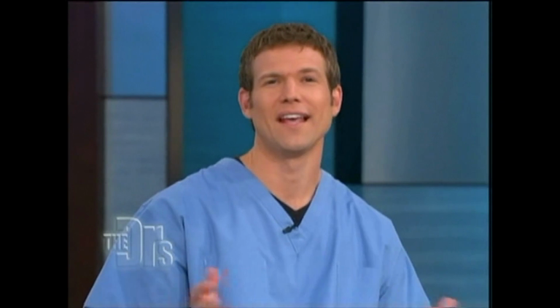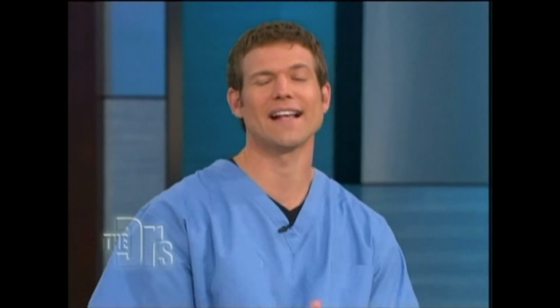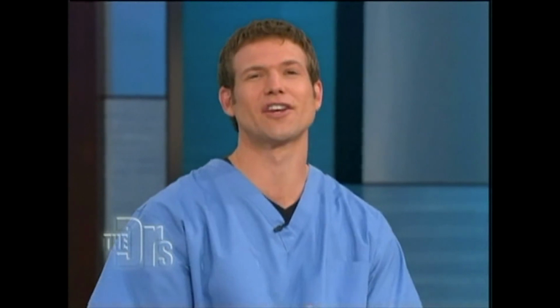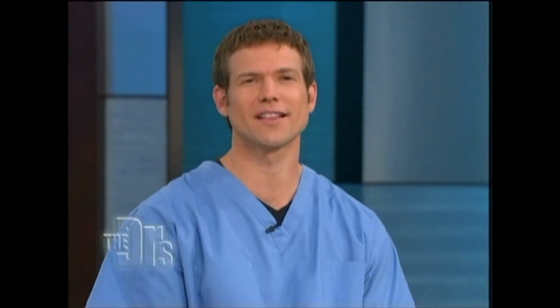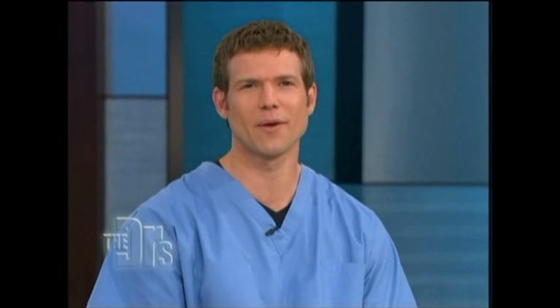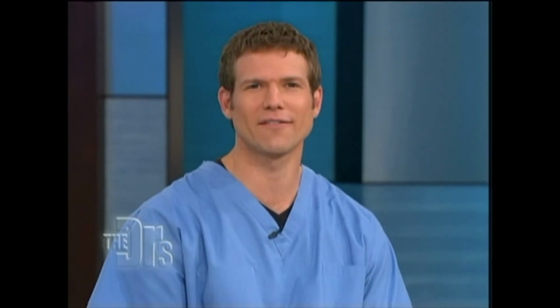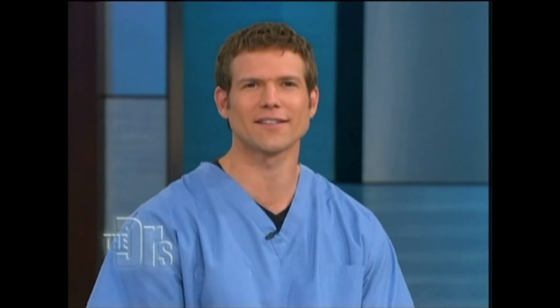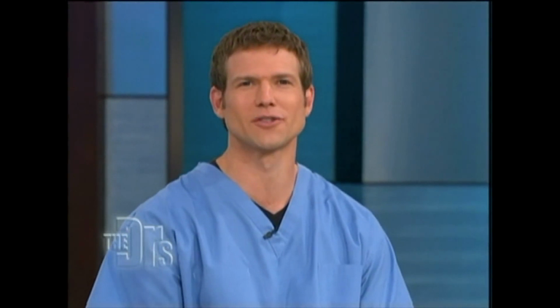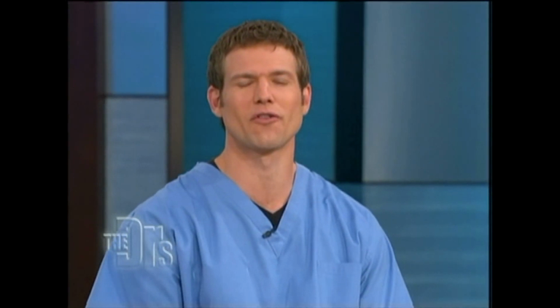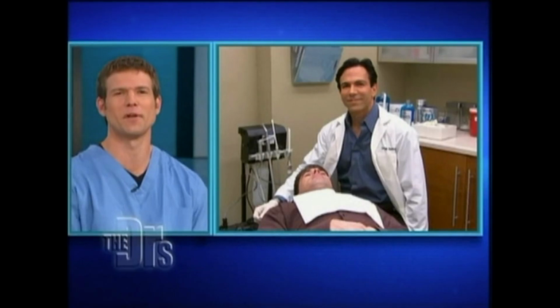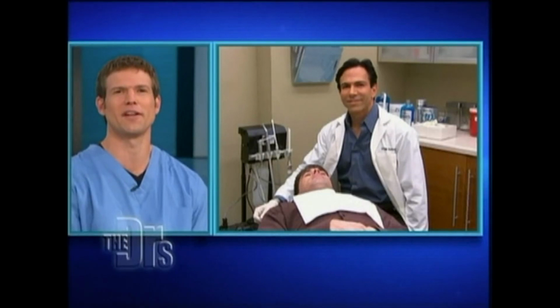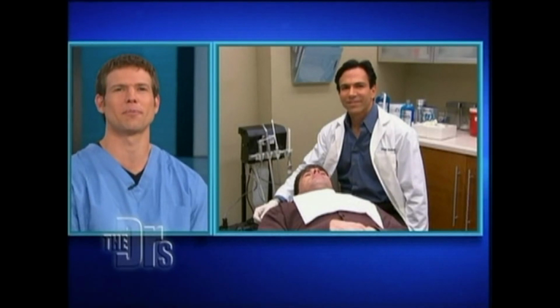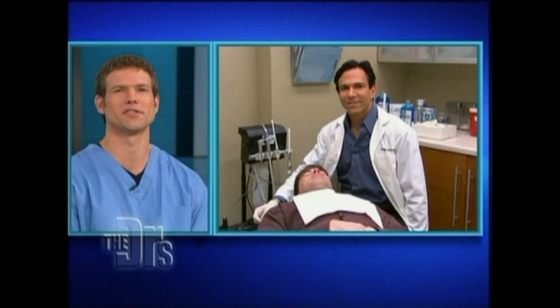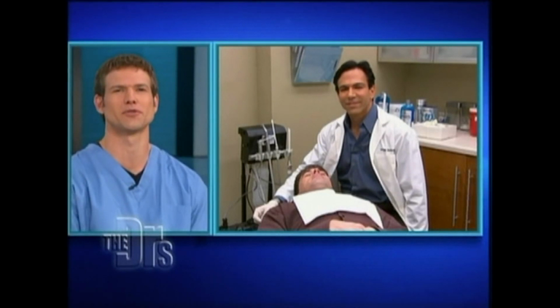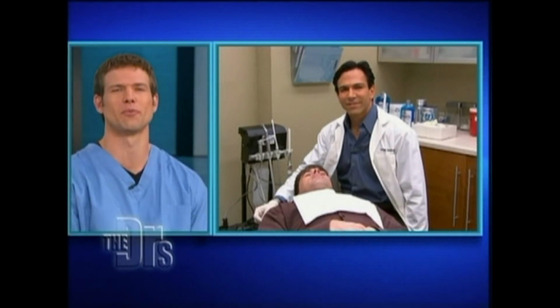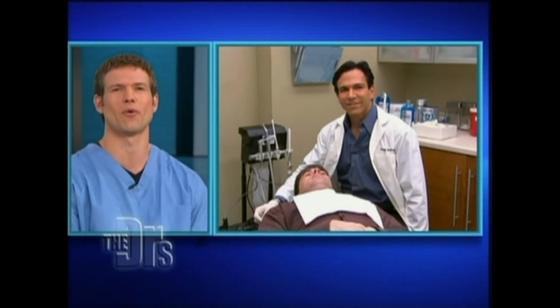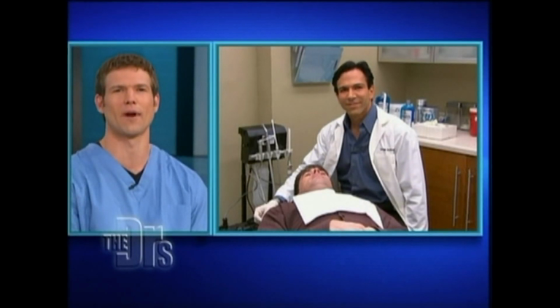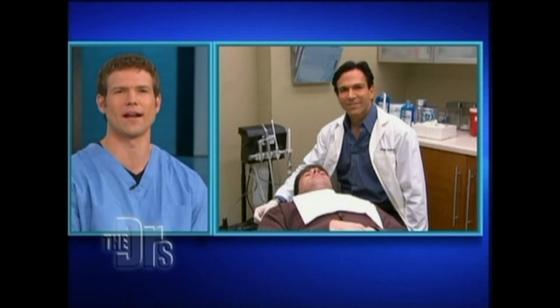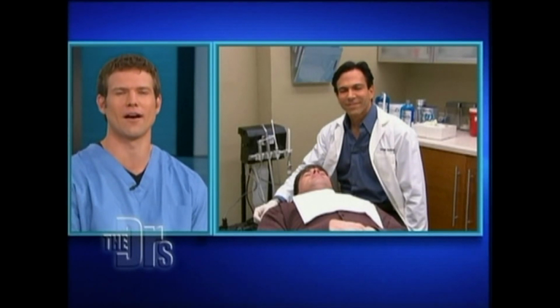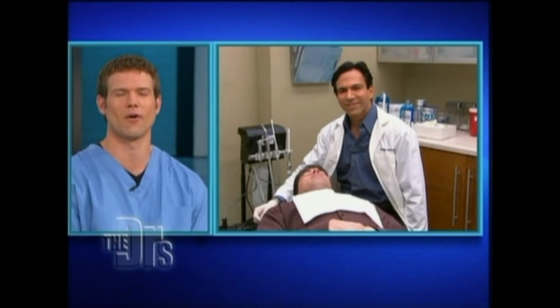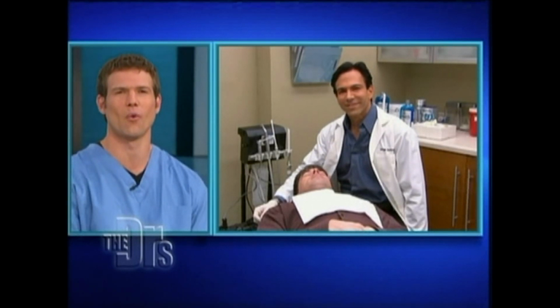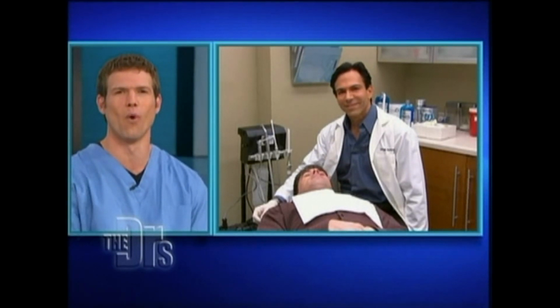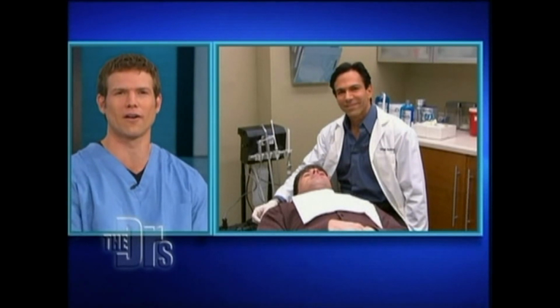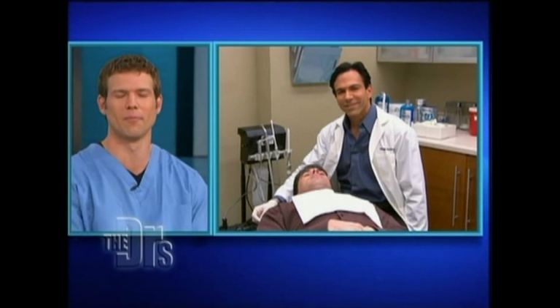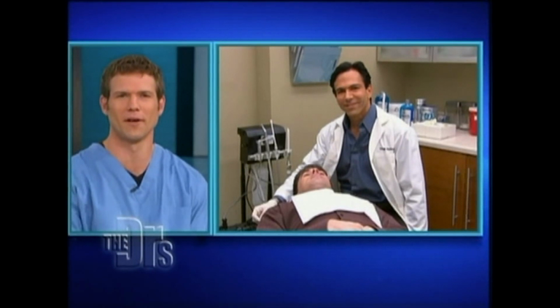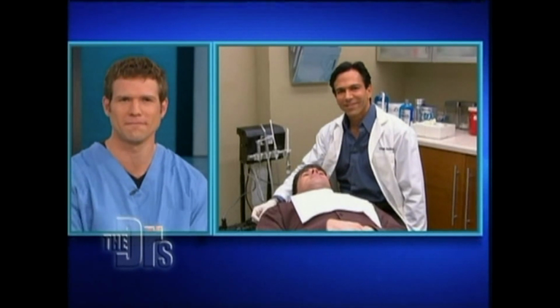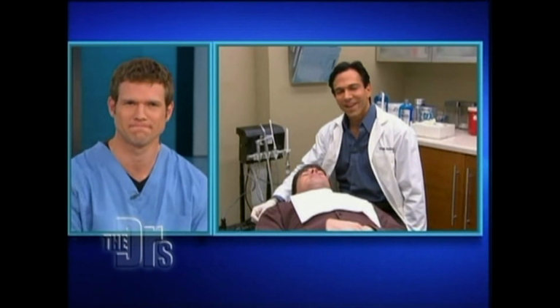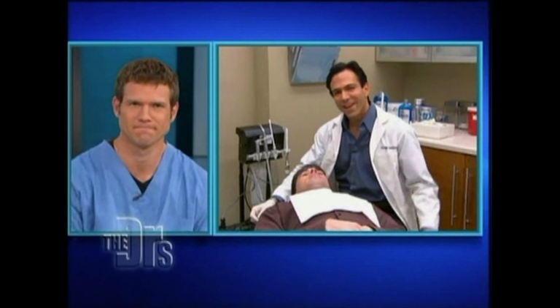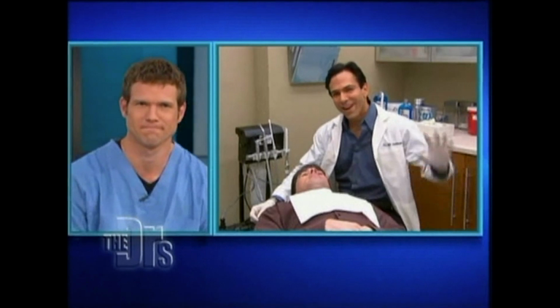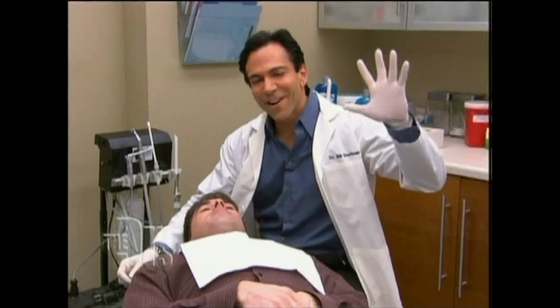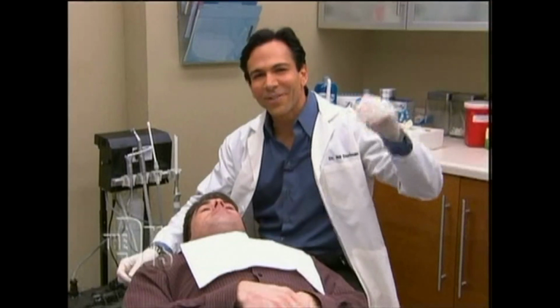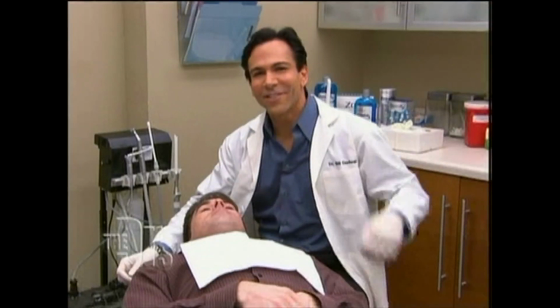That's a good thing. We have Dr. Dorfman in our procedure room right now. Welcome, Bill. Hey, how are you, Travis?